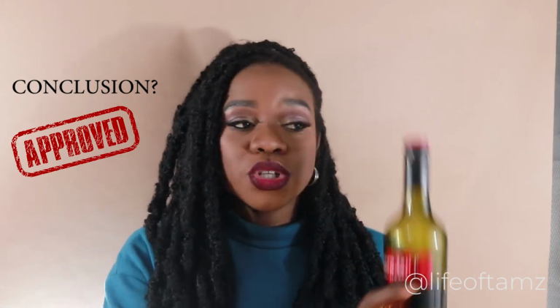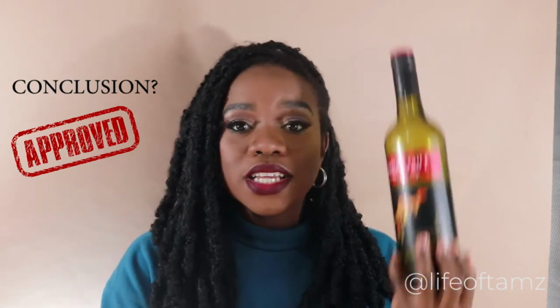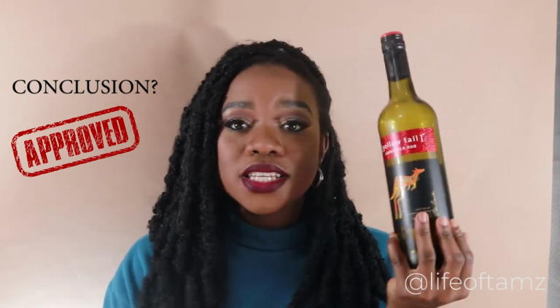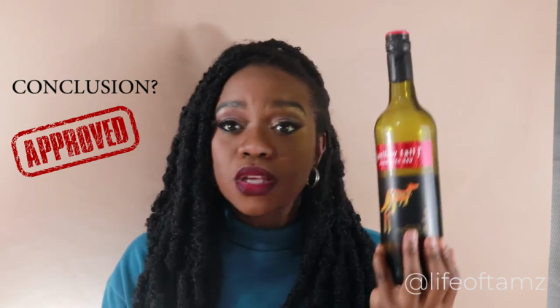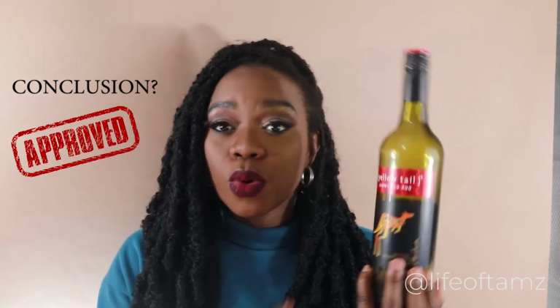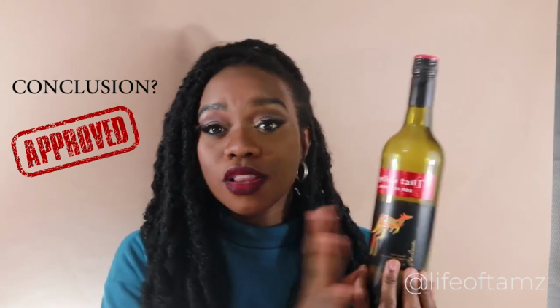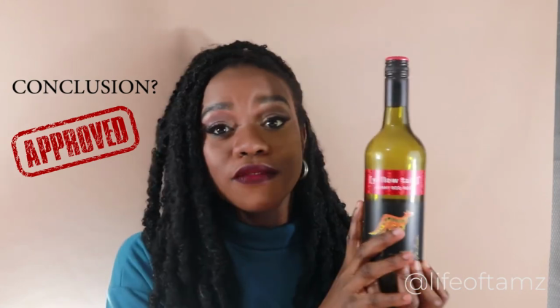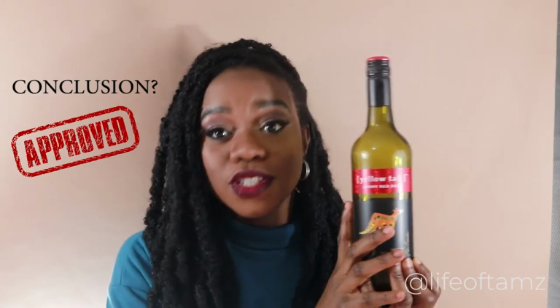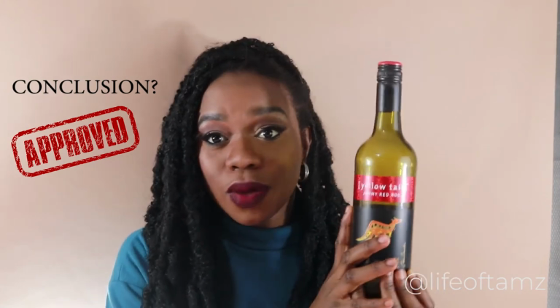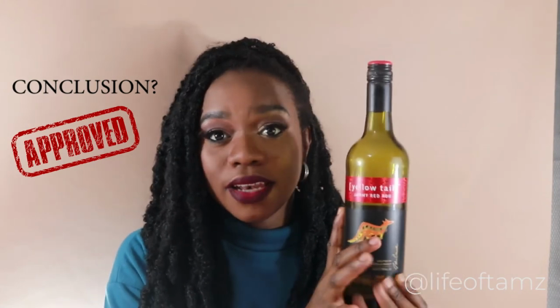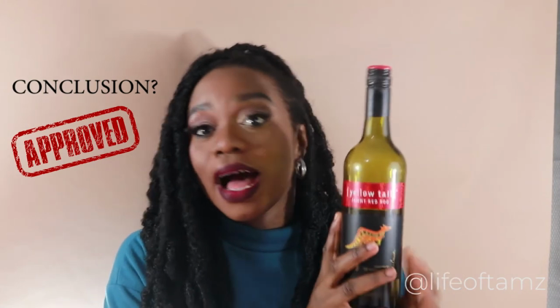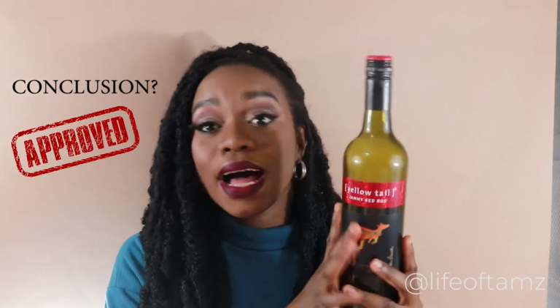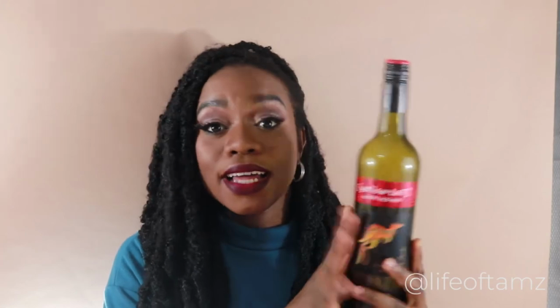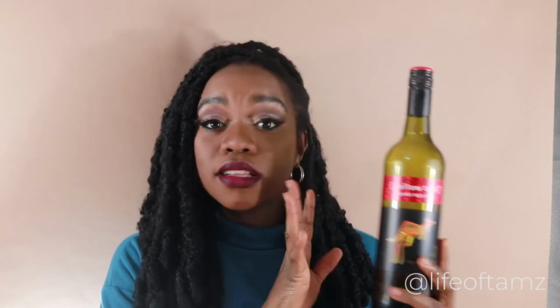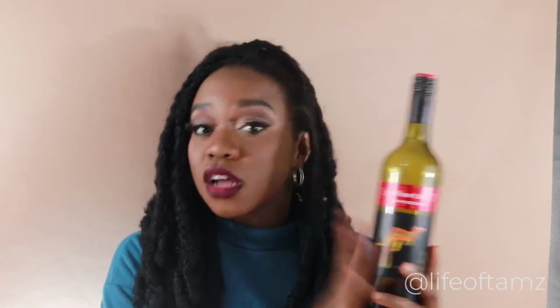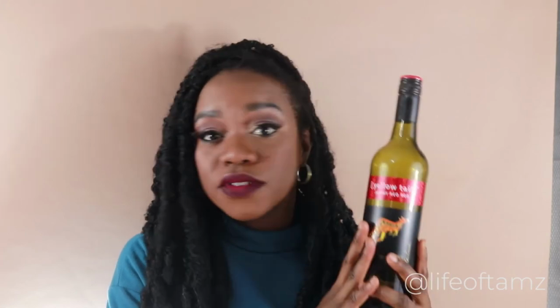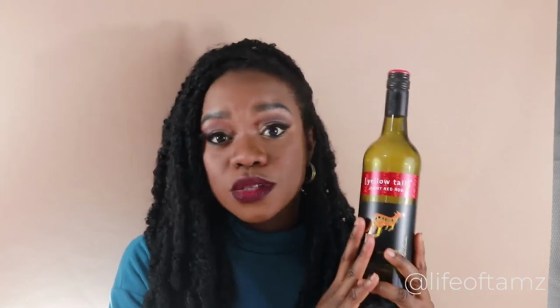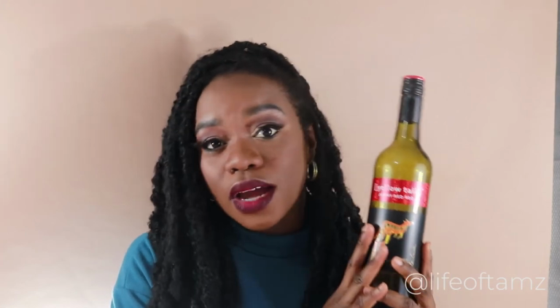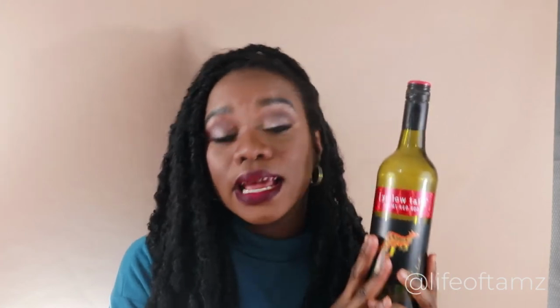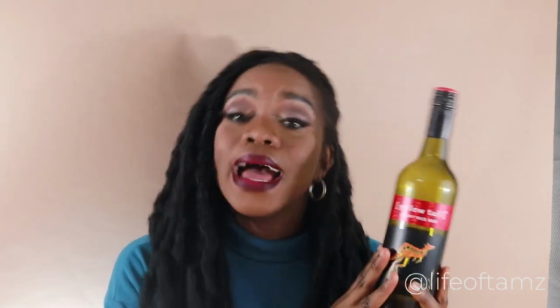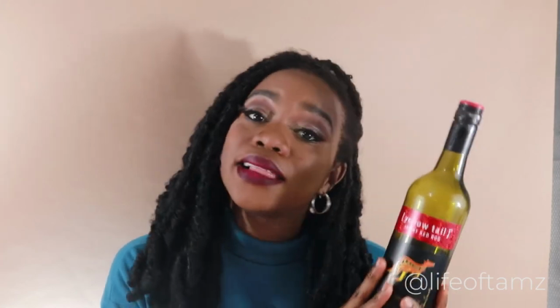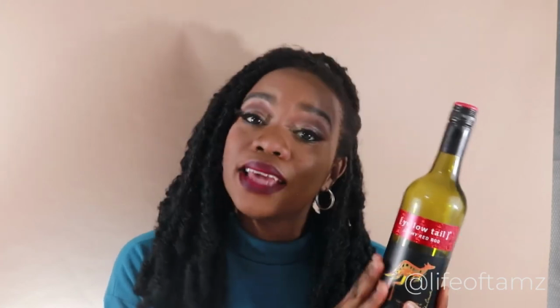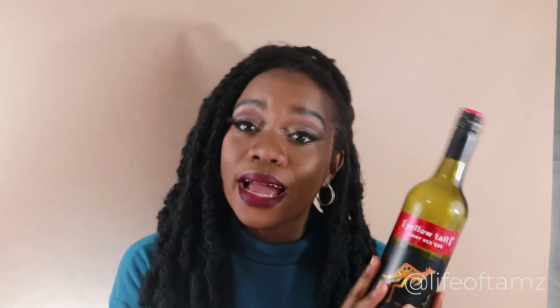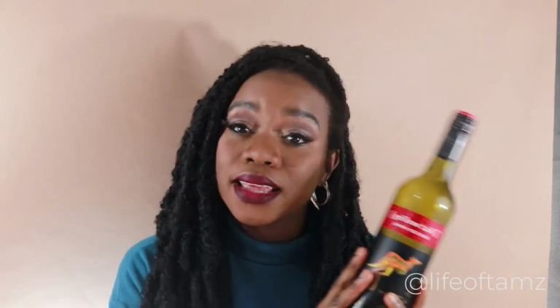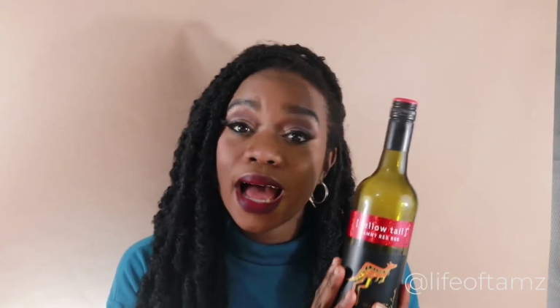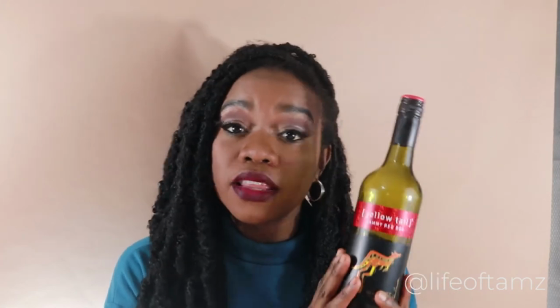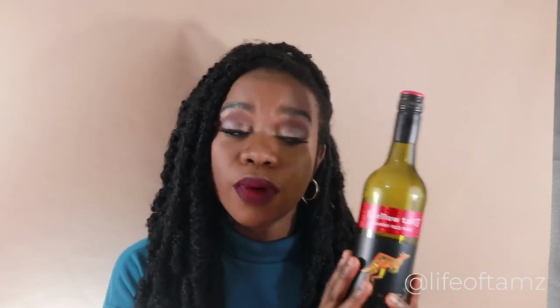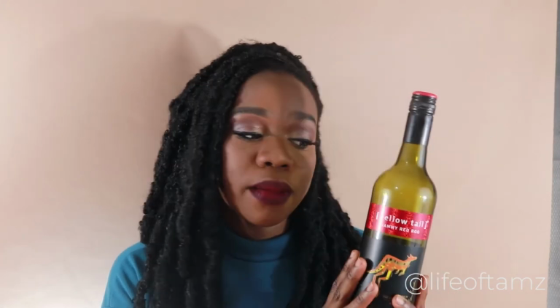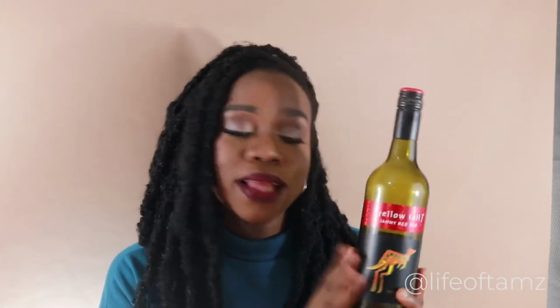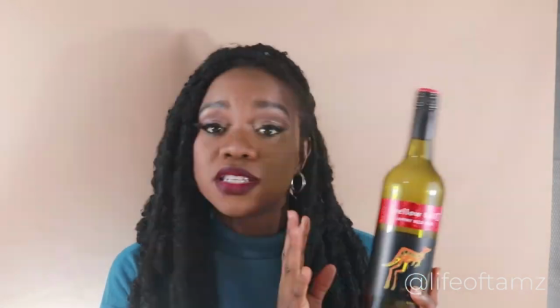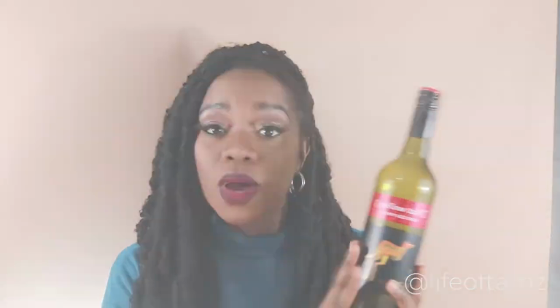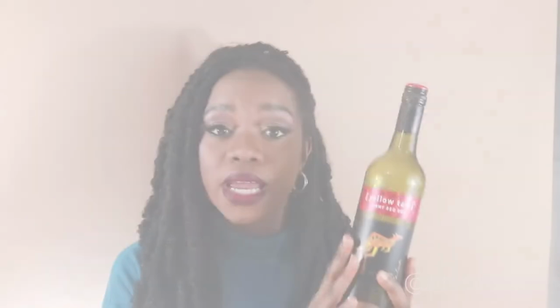Trinnies will love this wine. I love this wine. I highly highly highly recommend this wine.